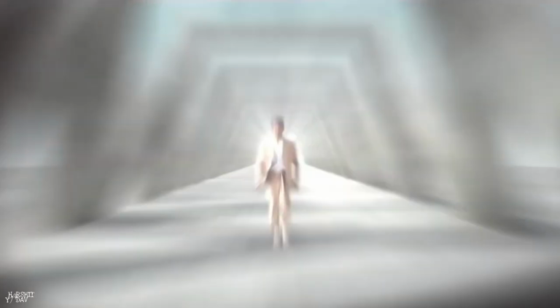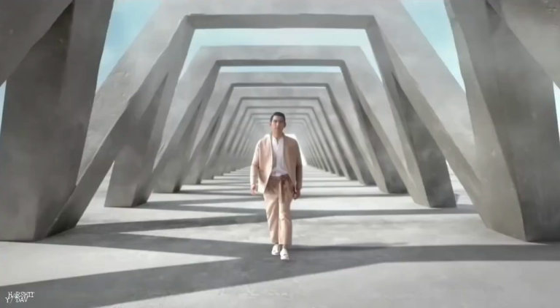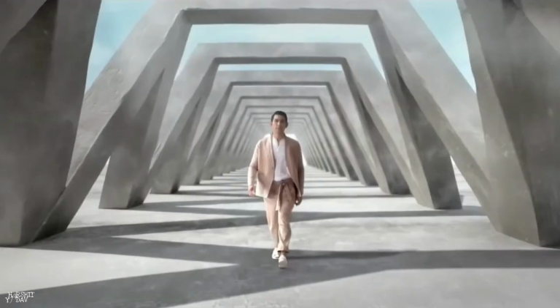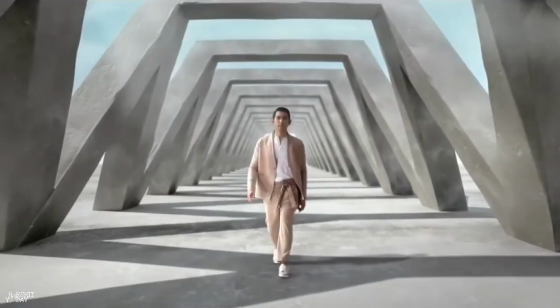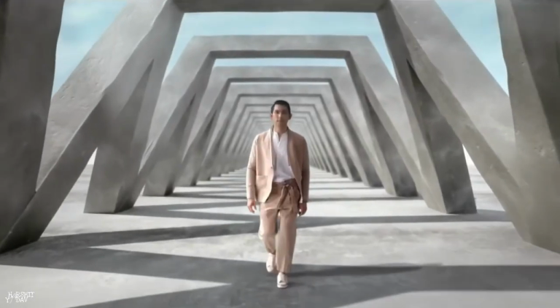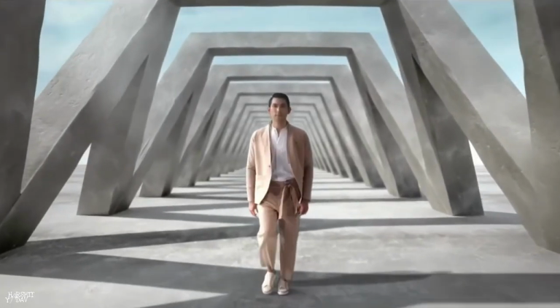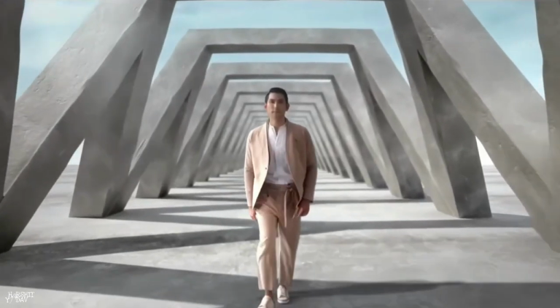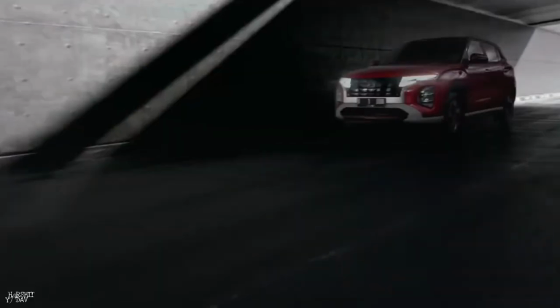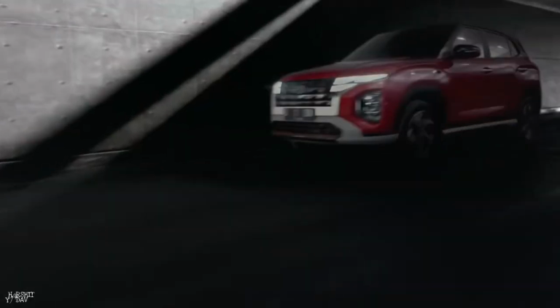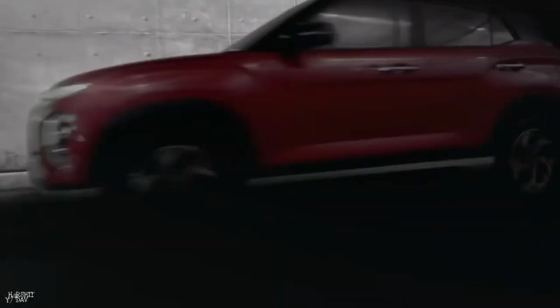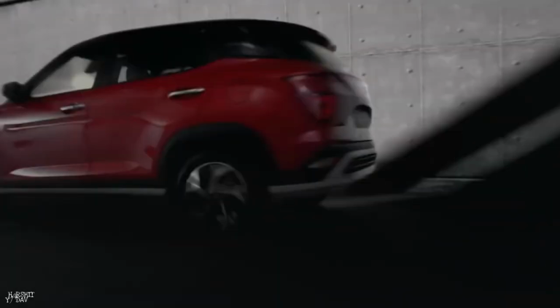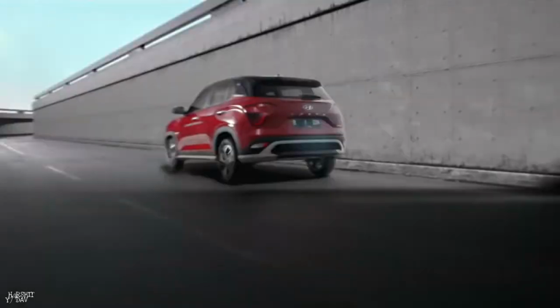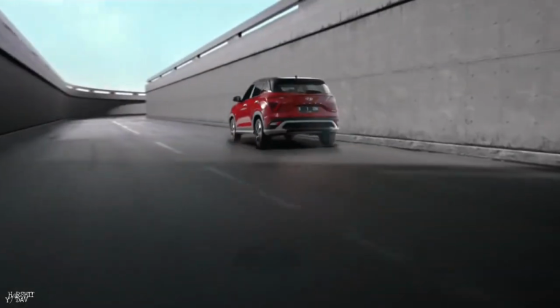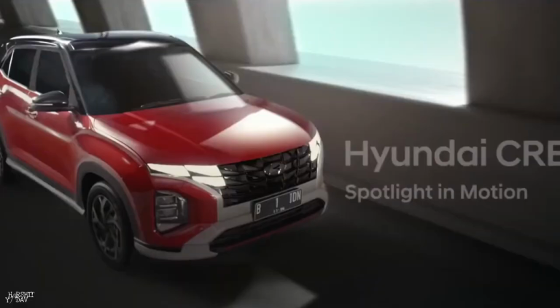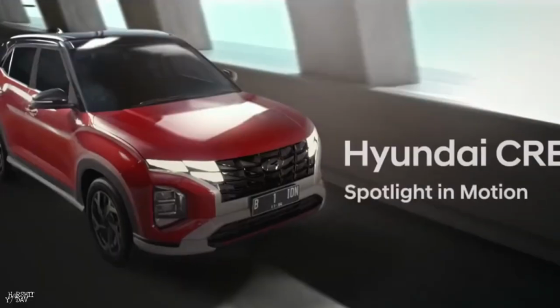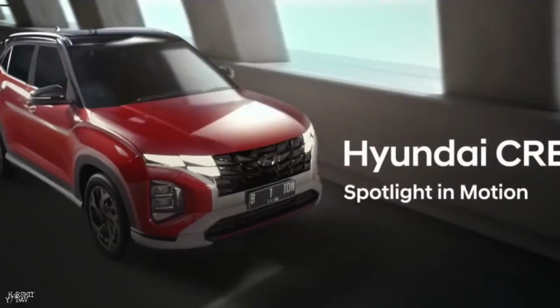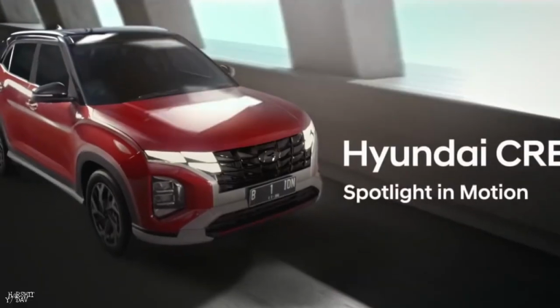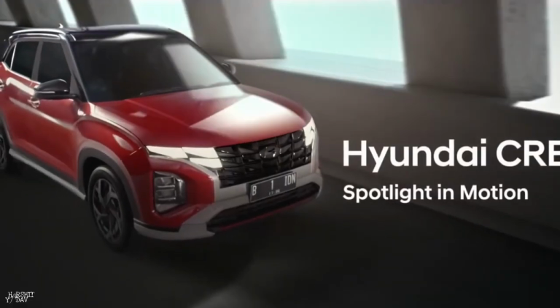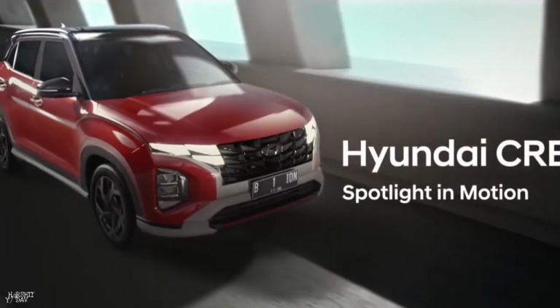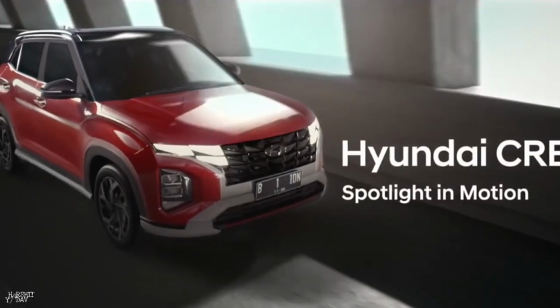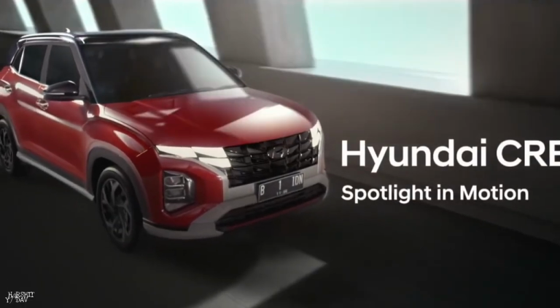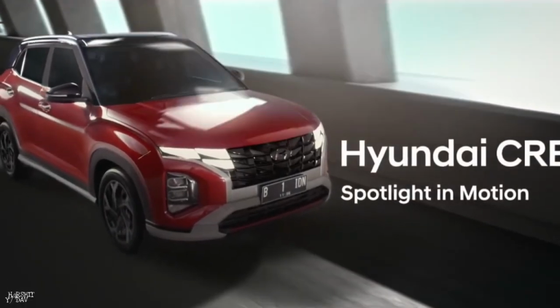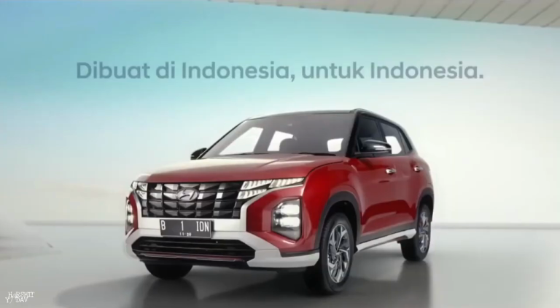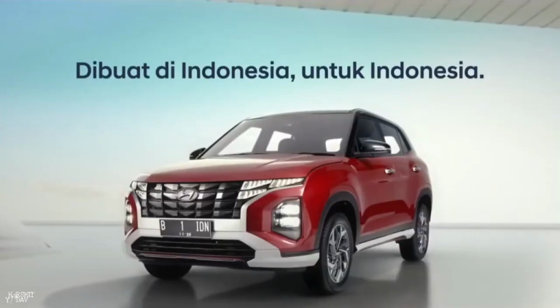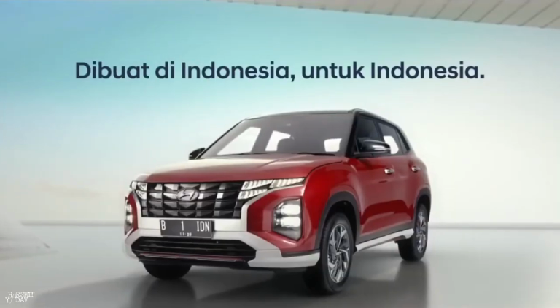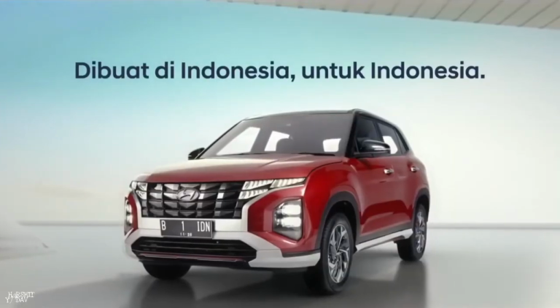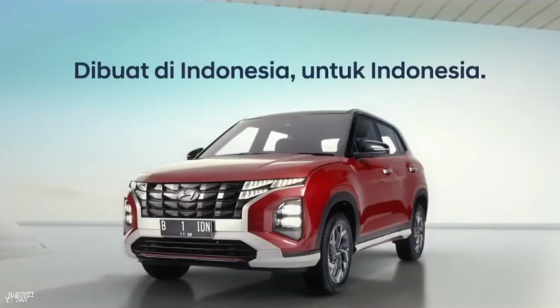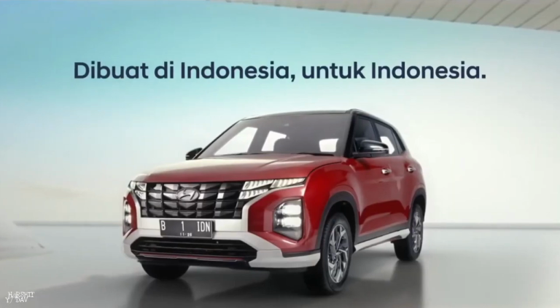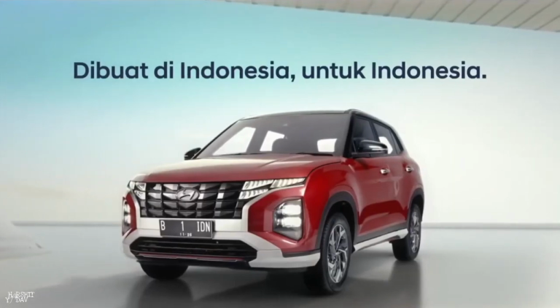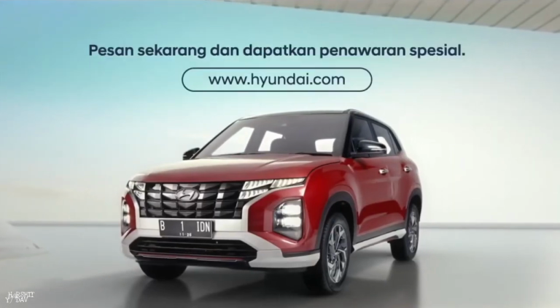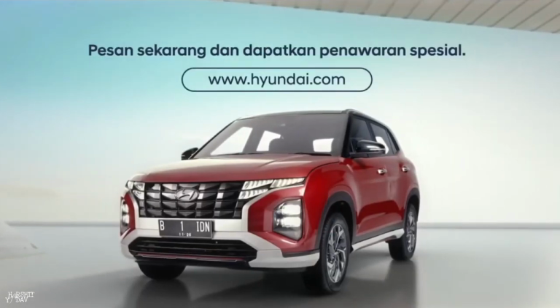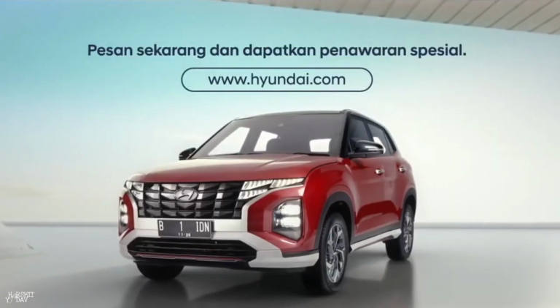This is a facelift version. You can see dual tone in the car interior. The car comes with 6 airbags.